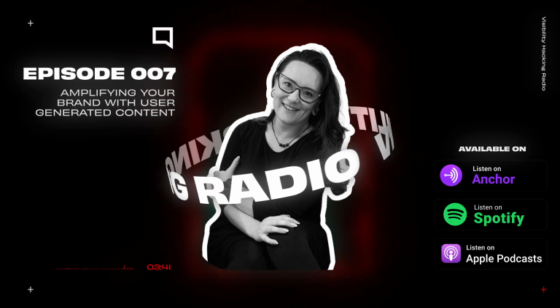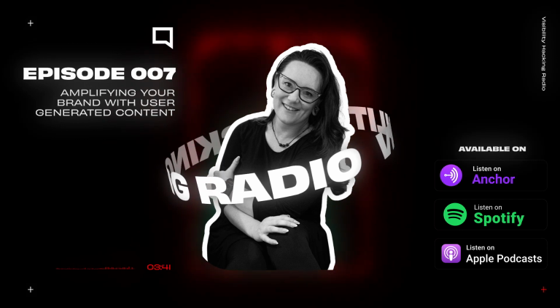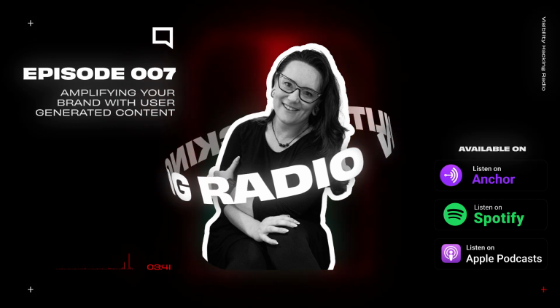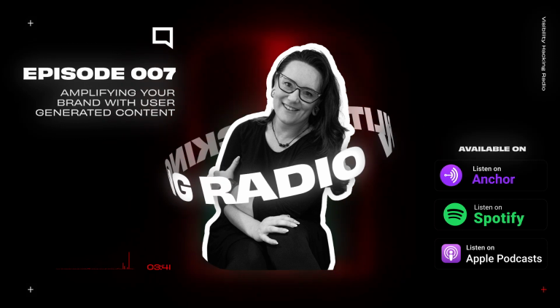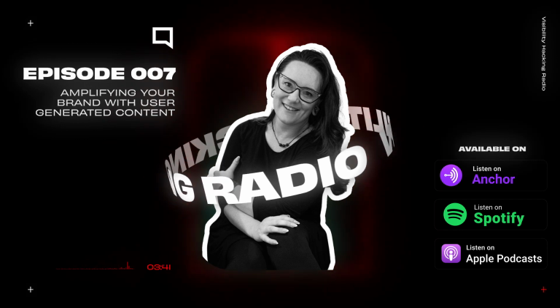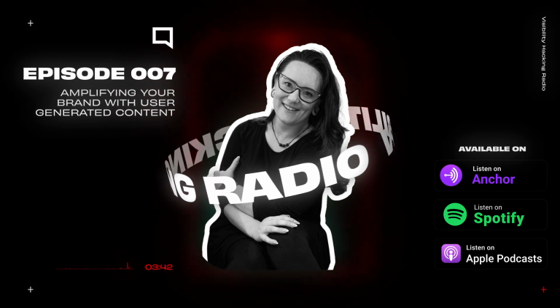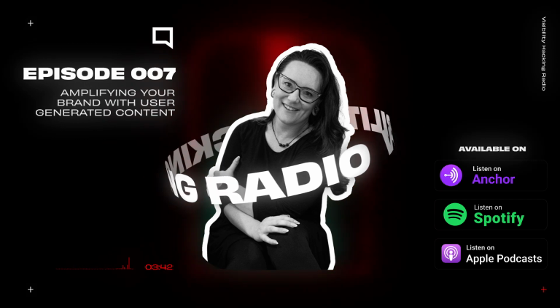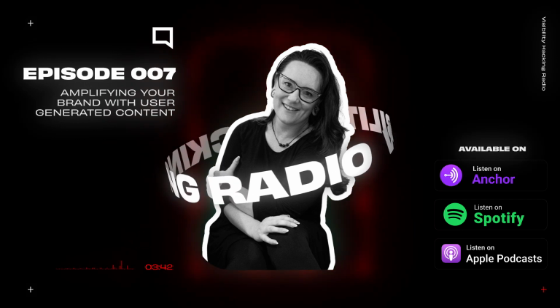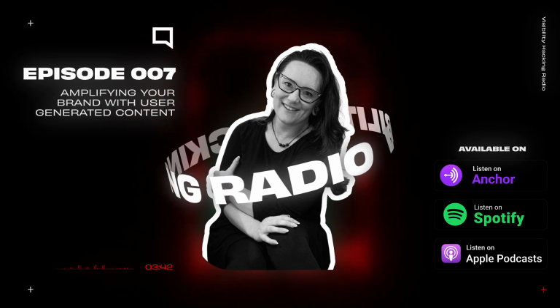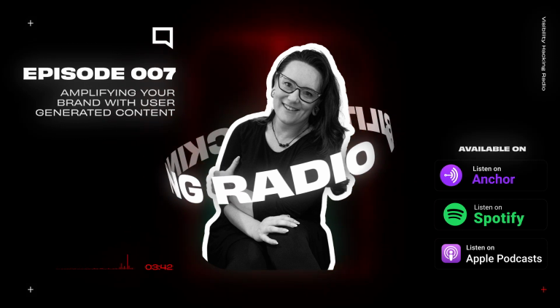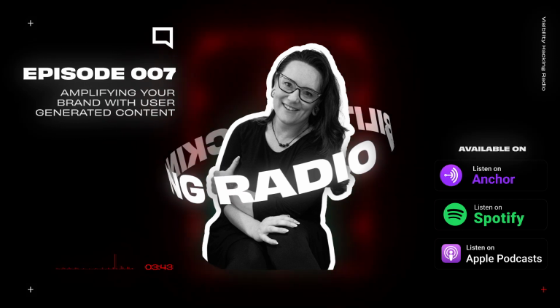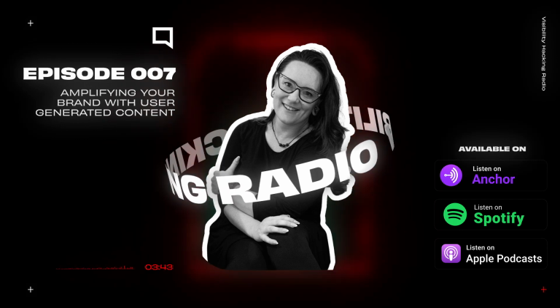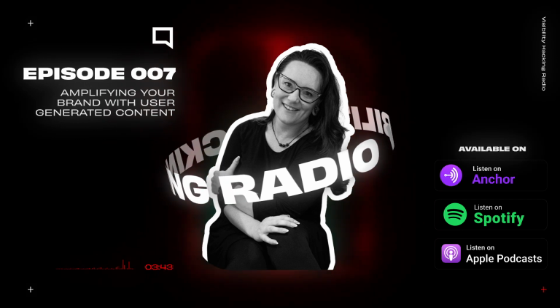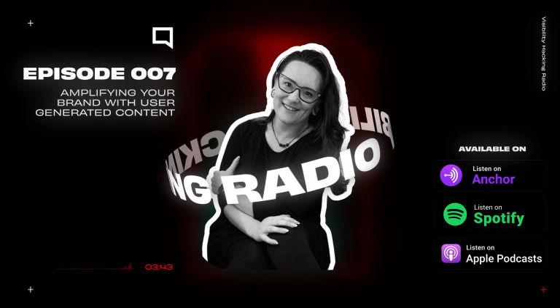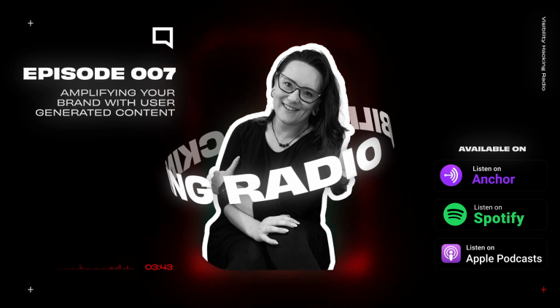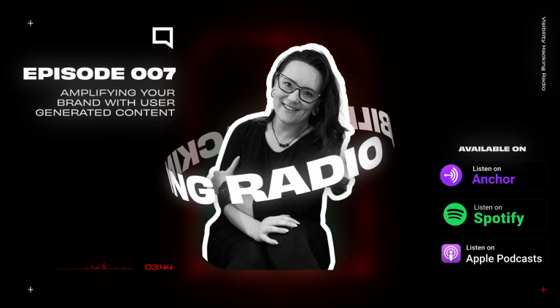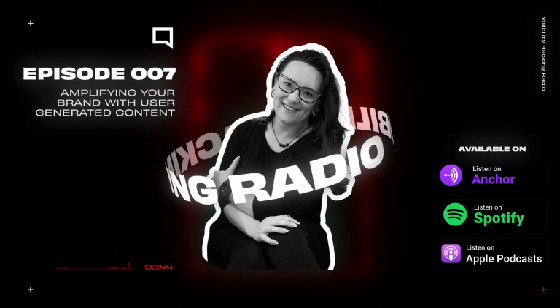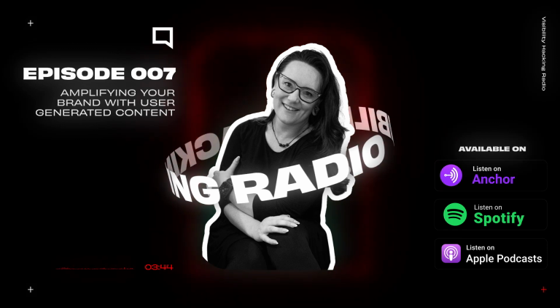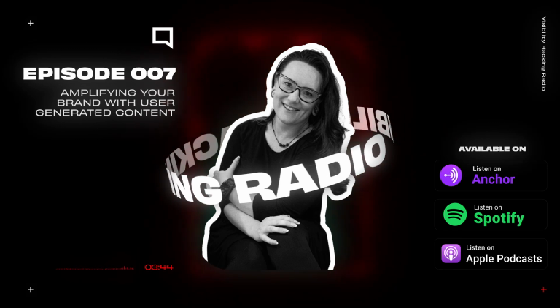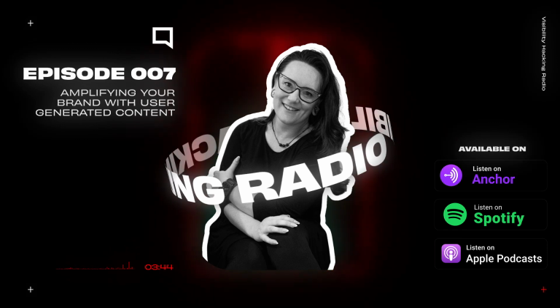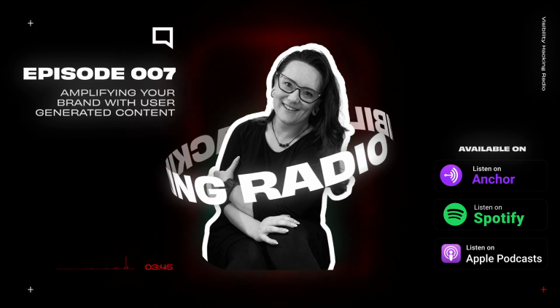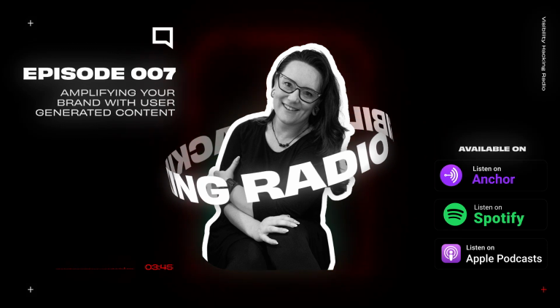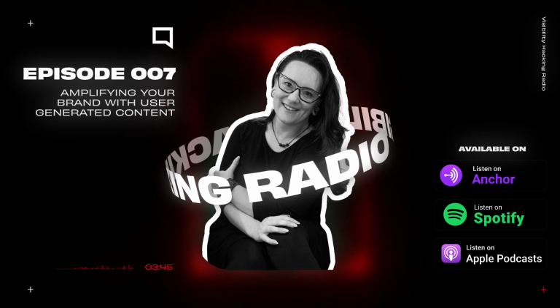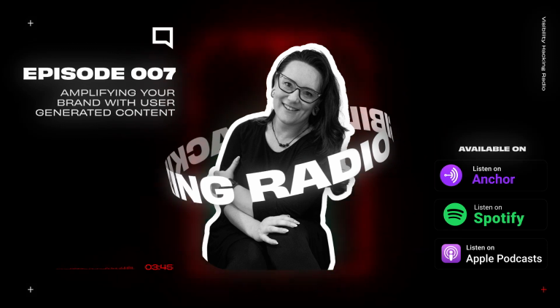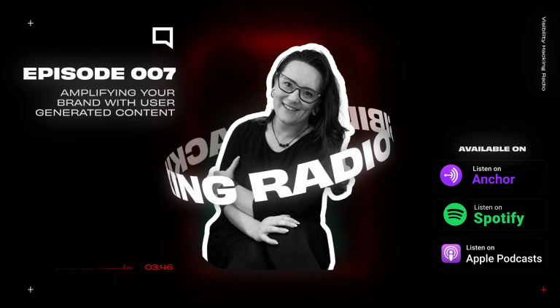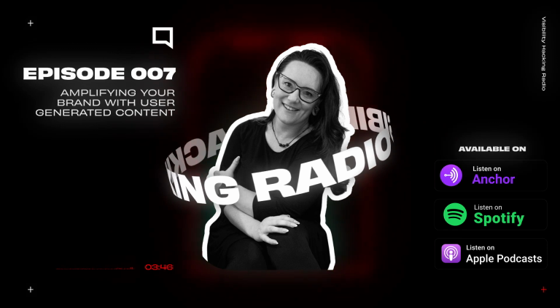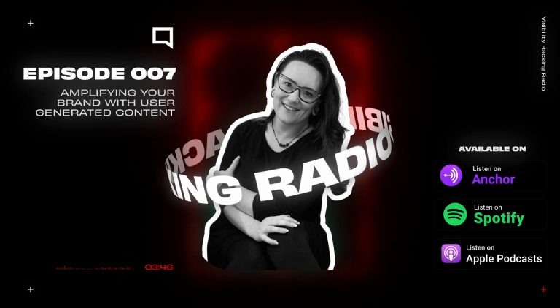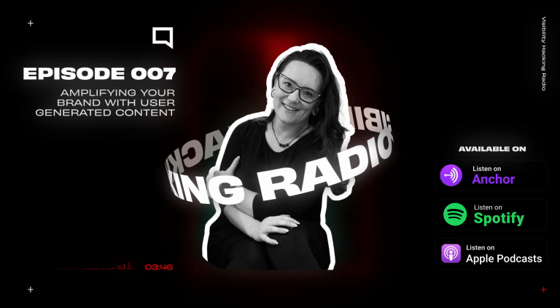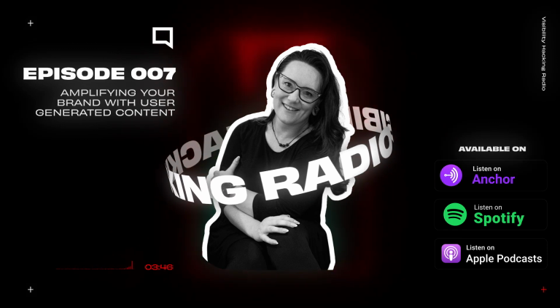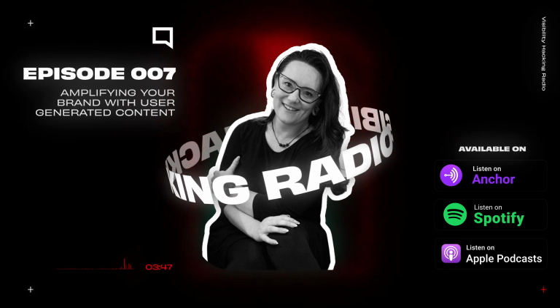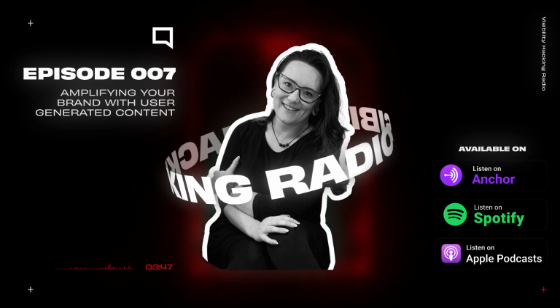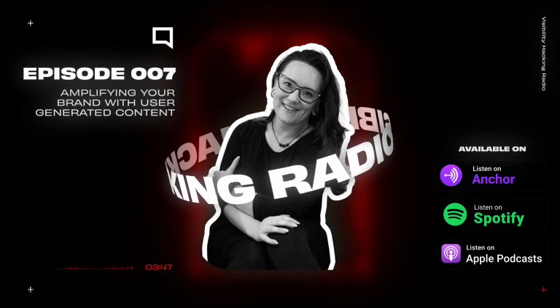And remember to subscribe, rate, and review the podcast. Until next time, be excellent to each other.